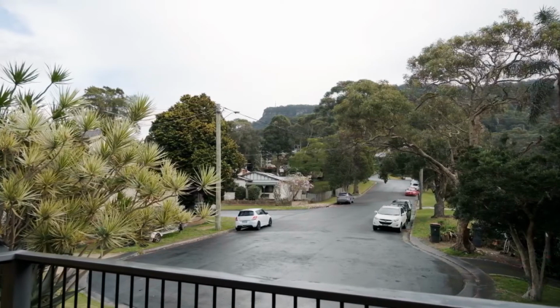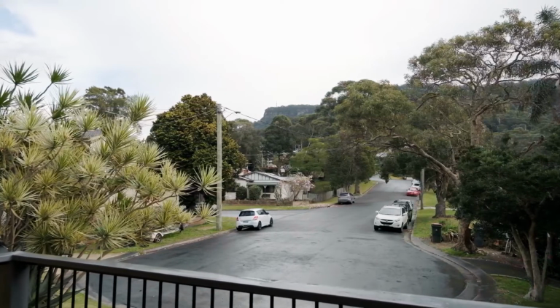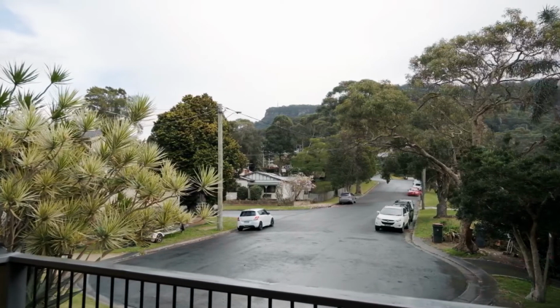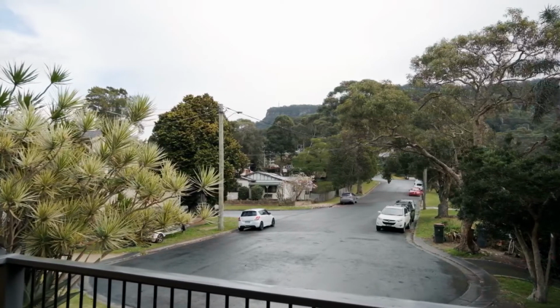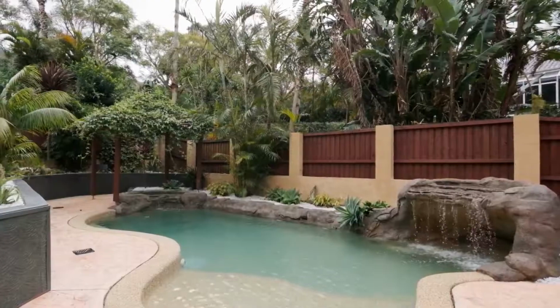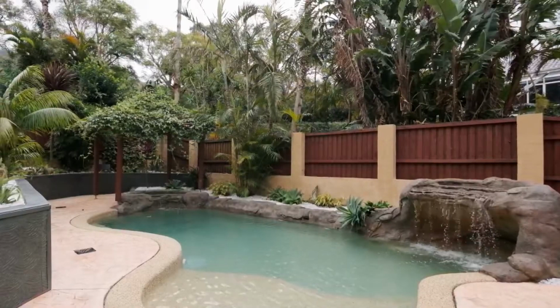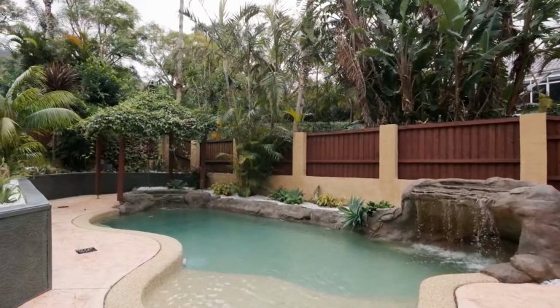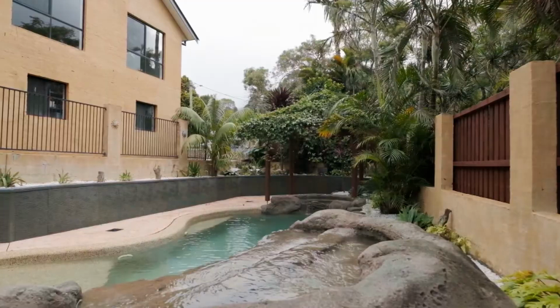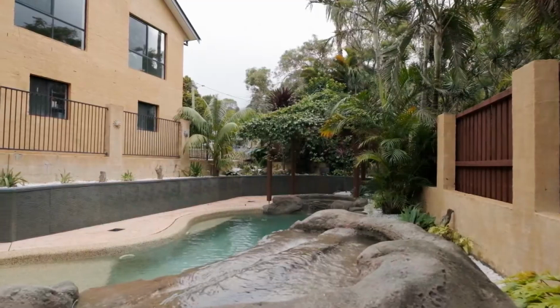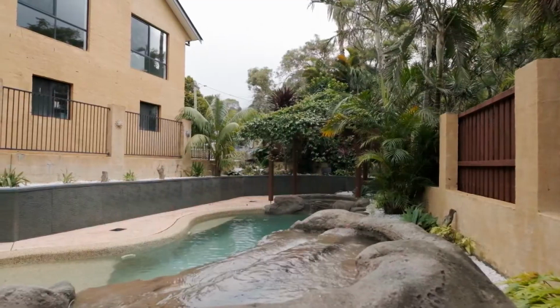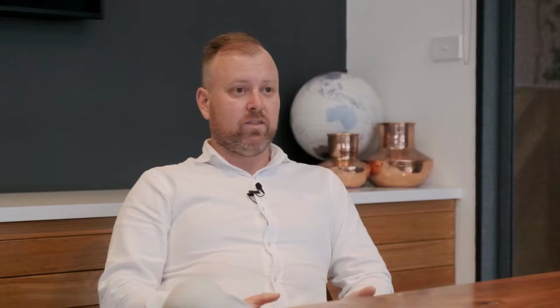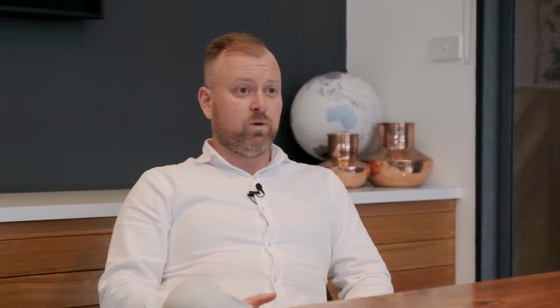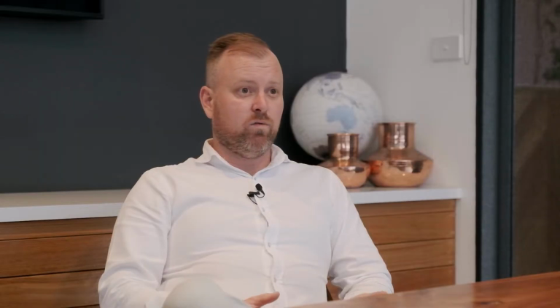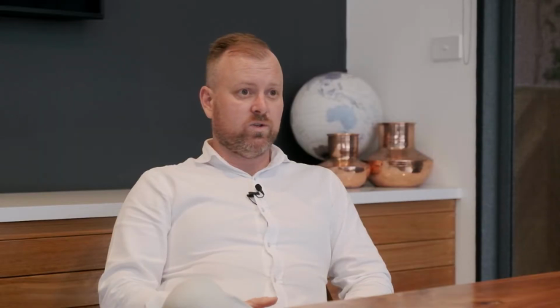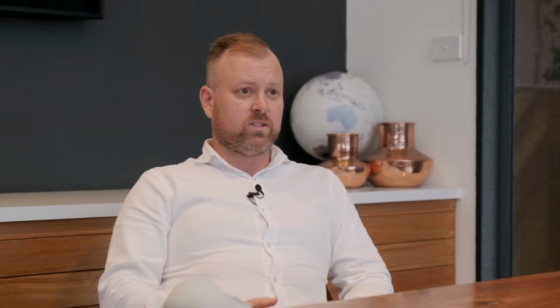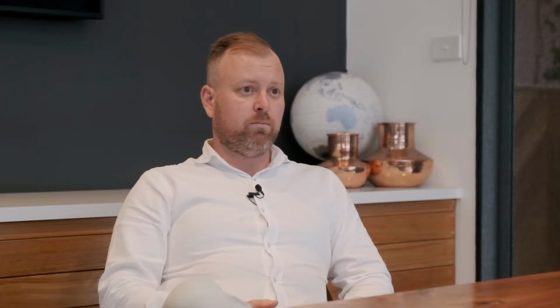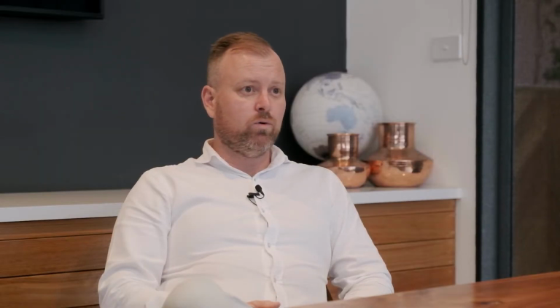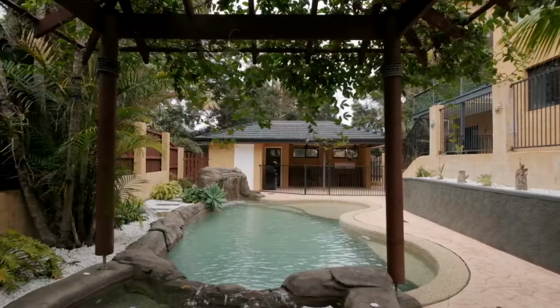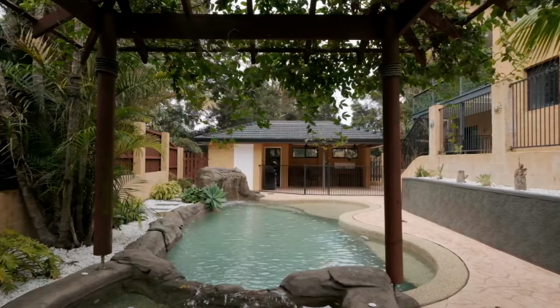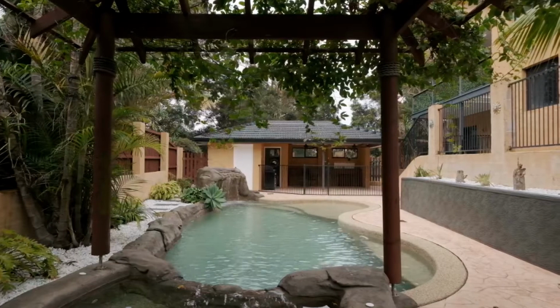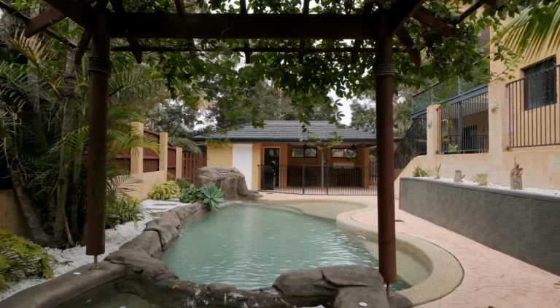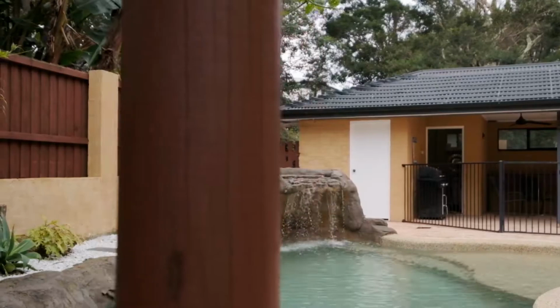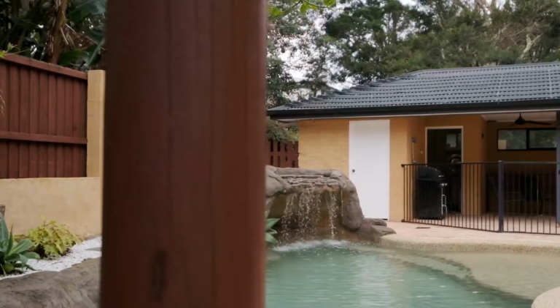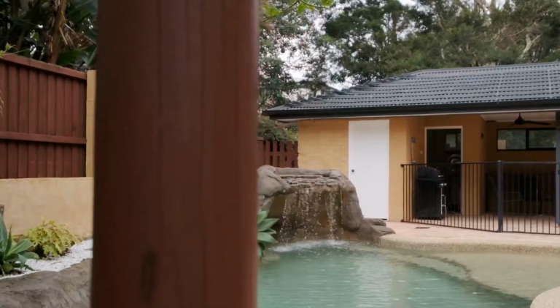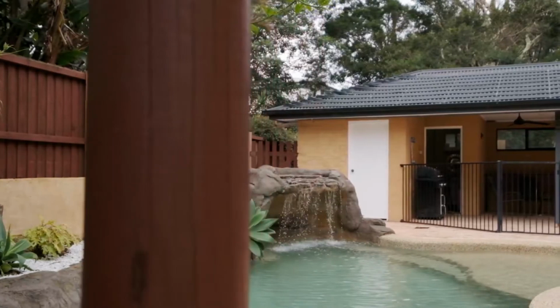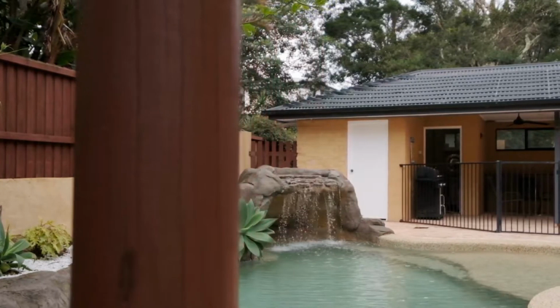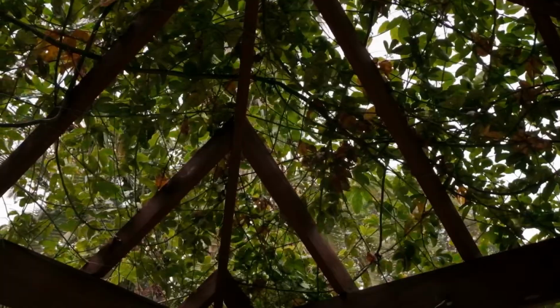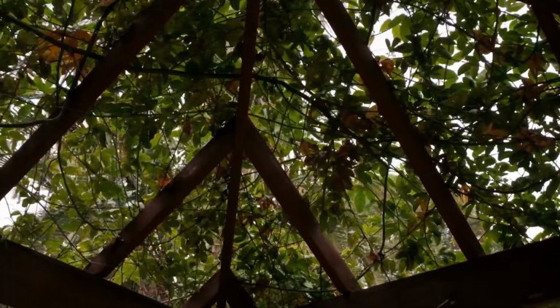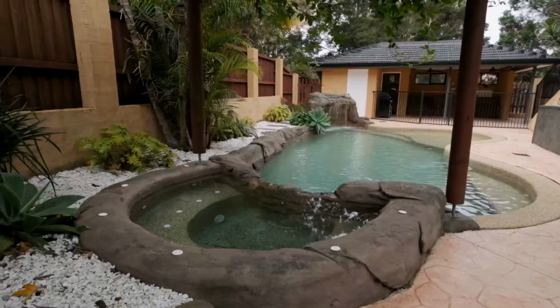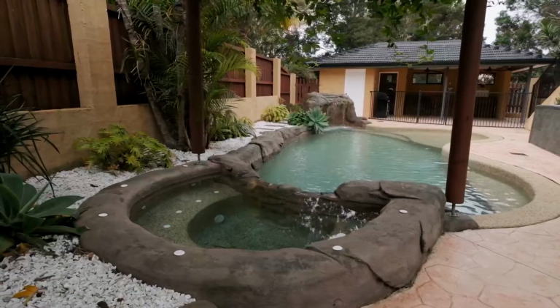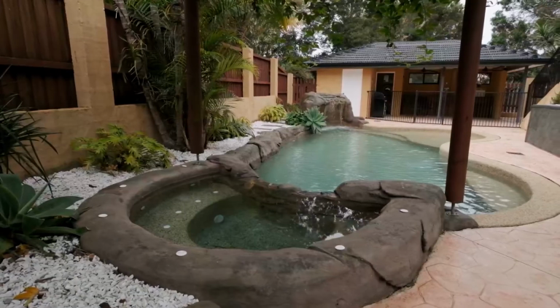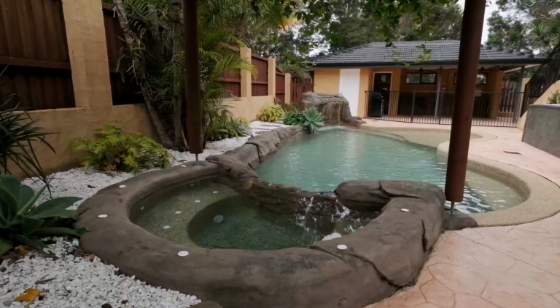What I particularly love is the outdoor area. You've got this beautiful resort style pool with gorgeous leafy surrounds. The home can really feel like it's anywhere.